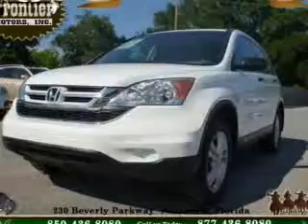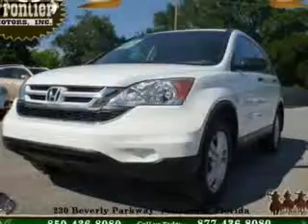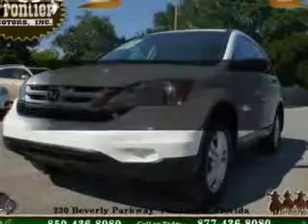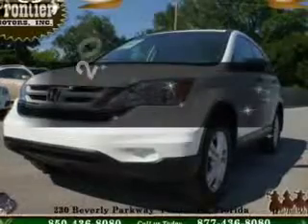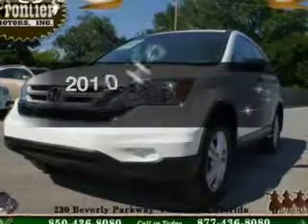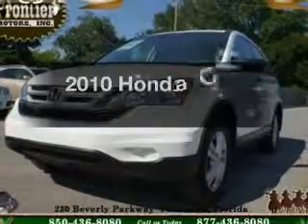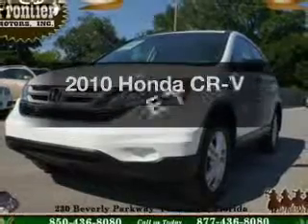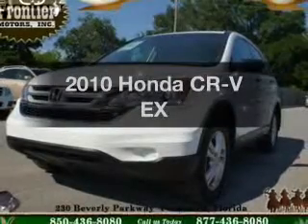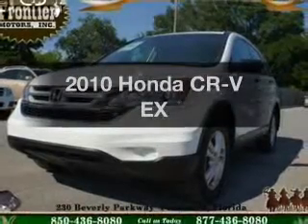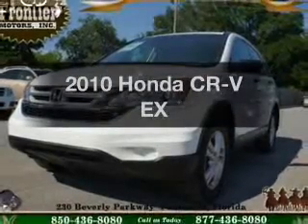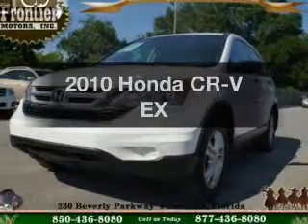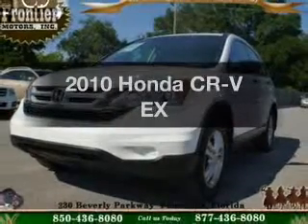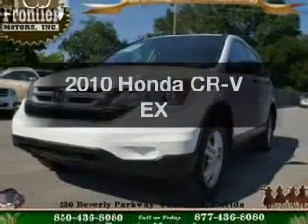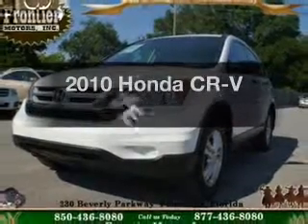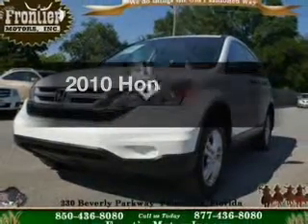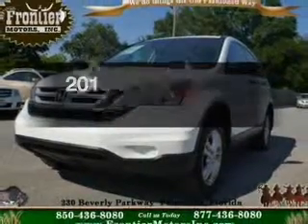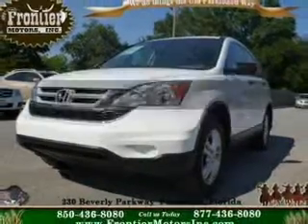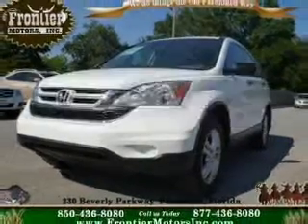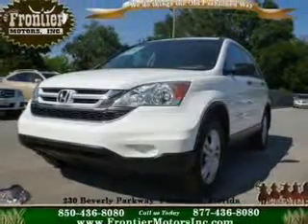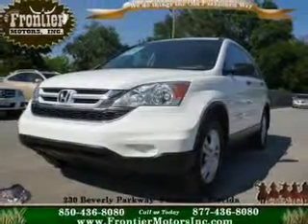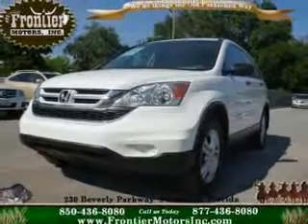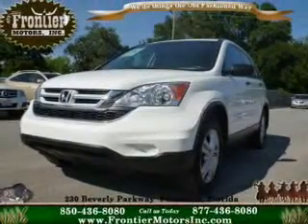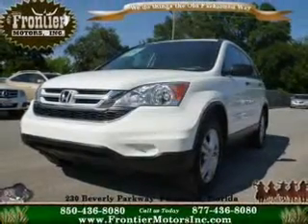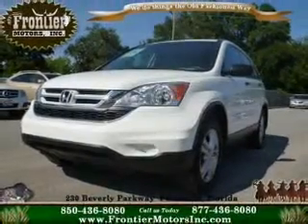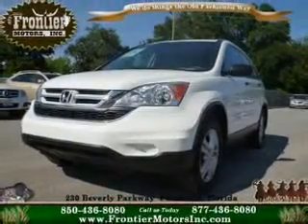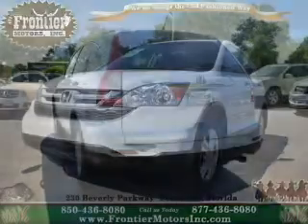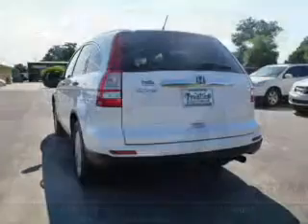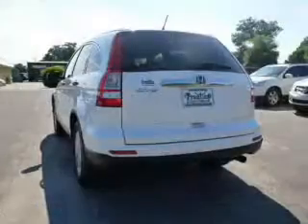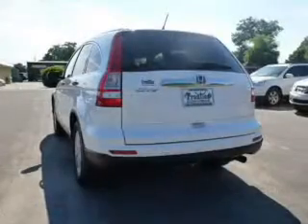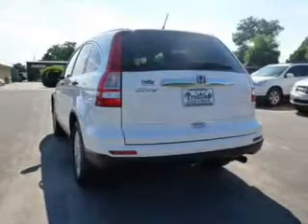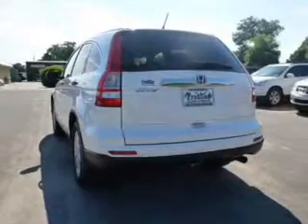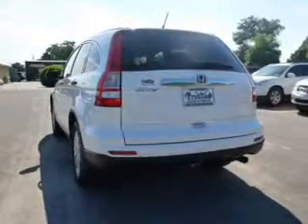Check out this 2010 Honda CR-V. Travel the roads in style and comfort in this great vehicle.